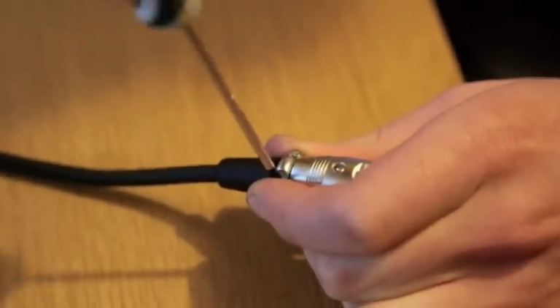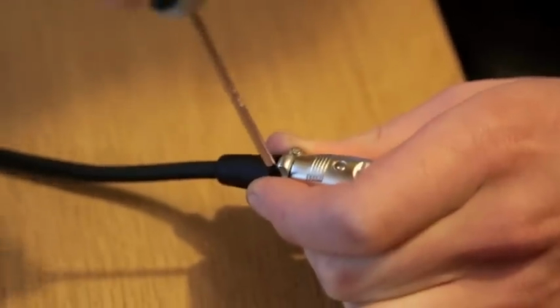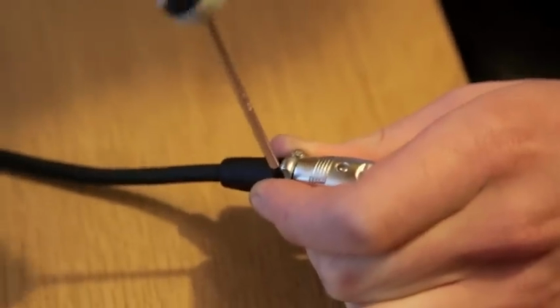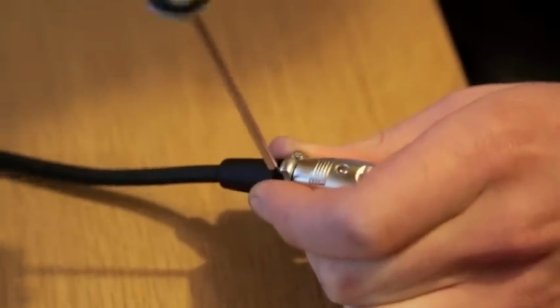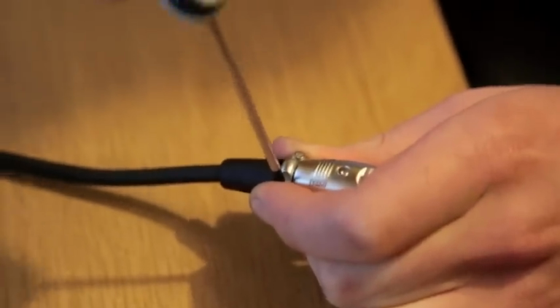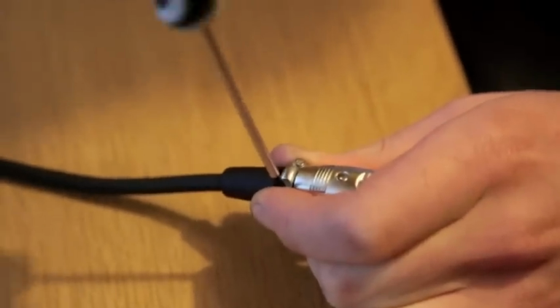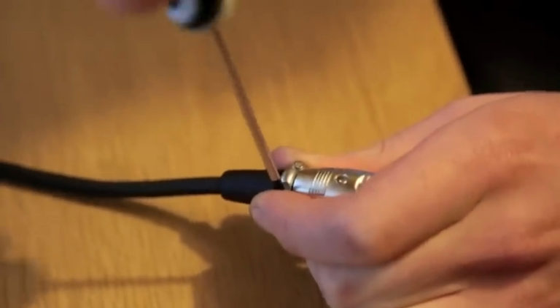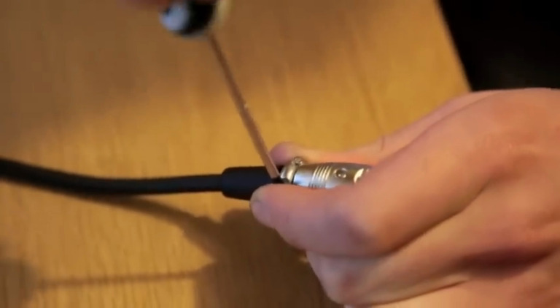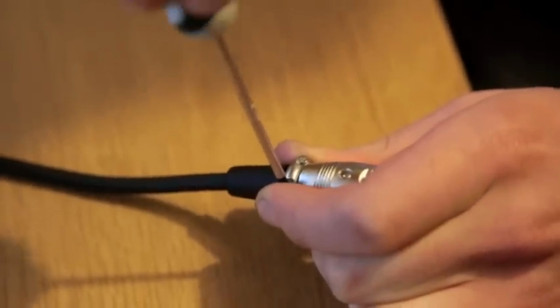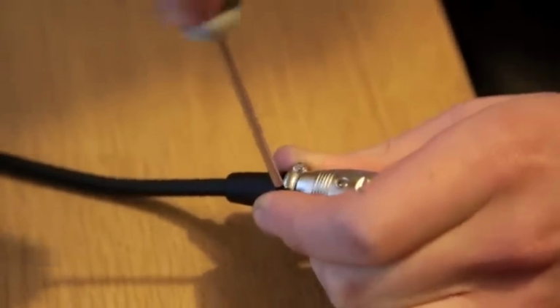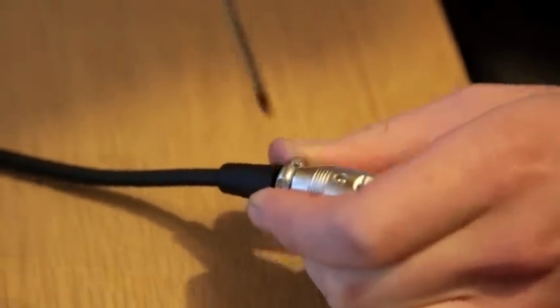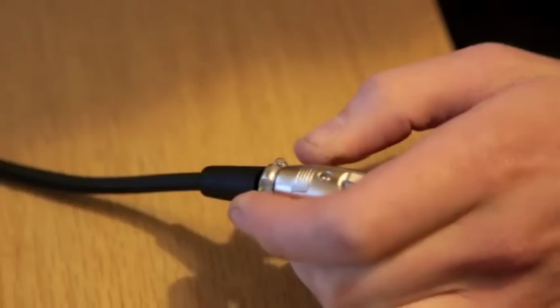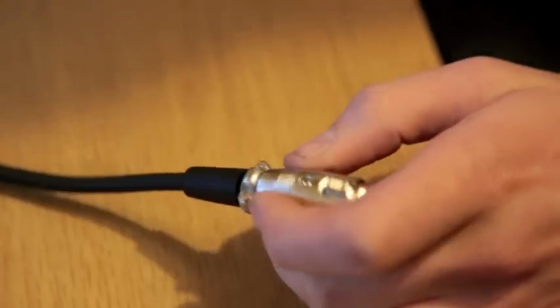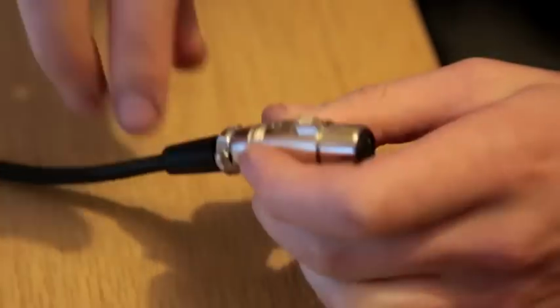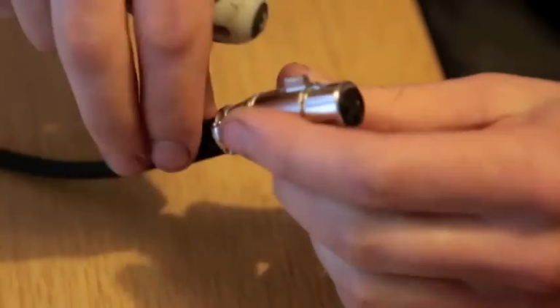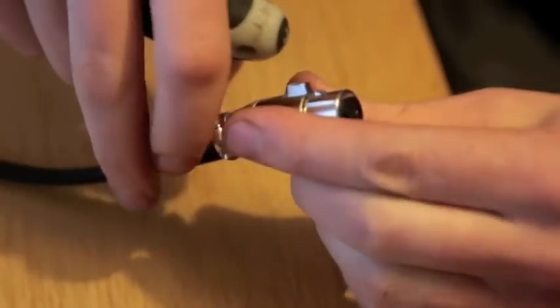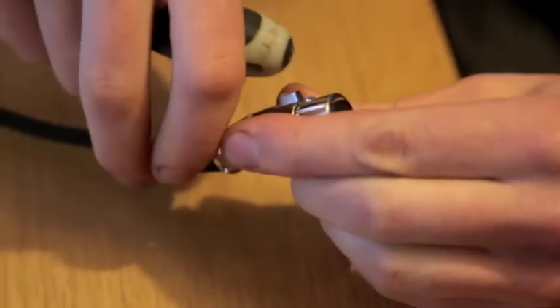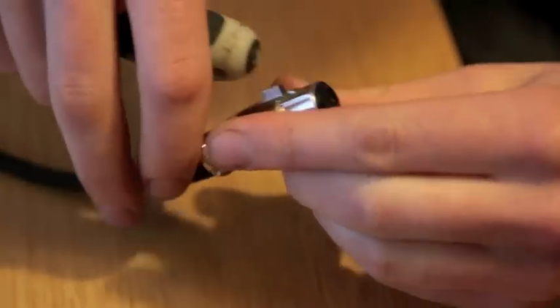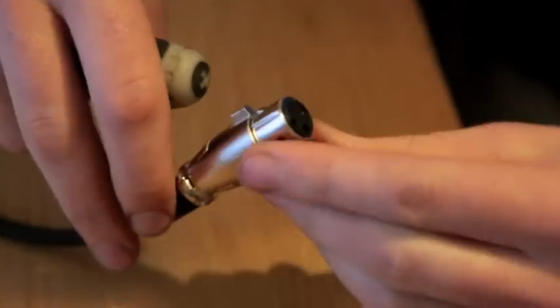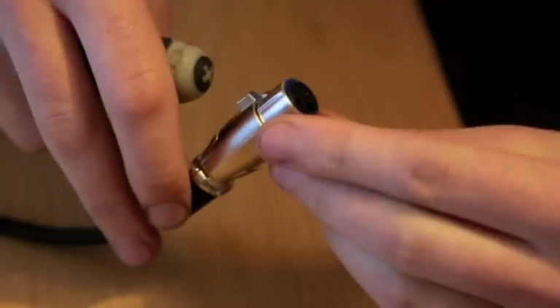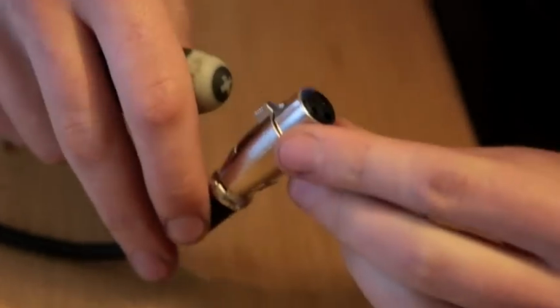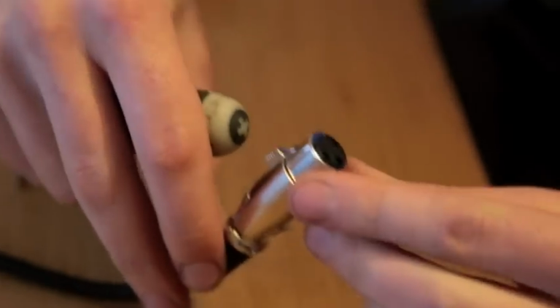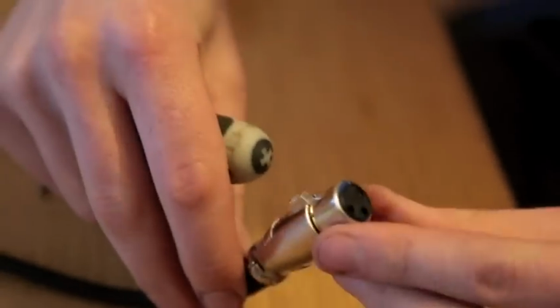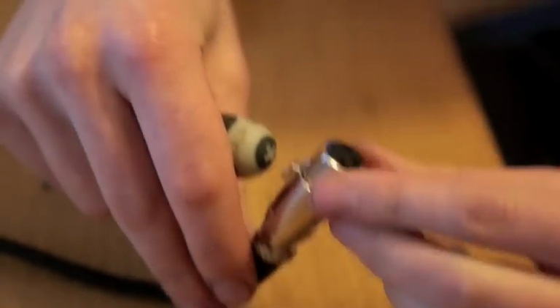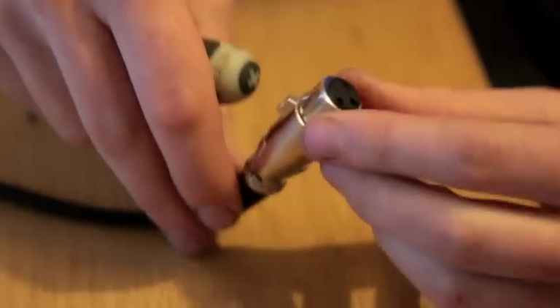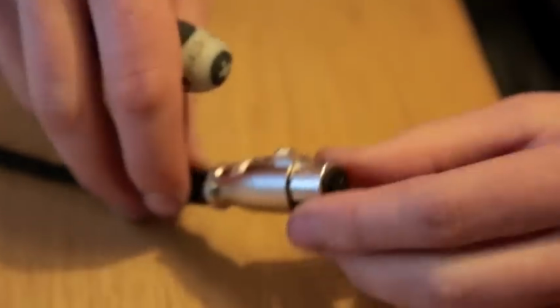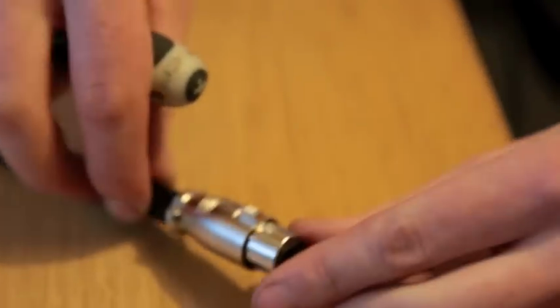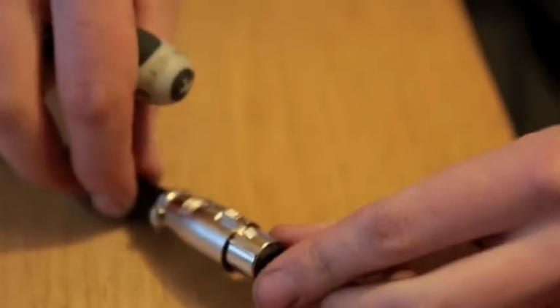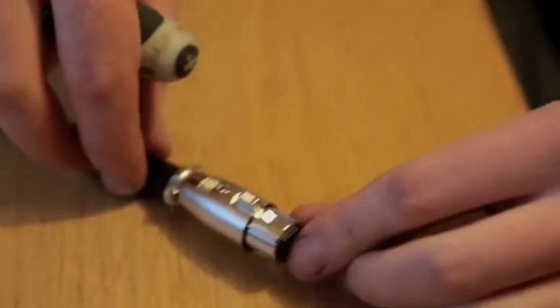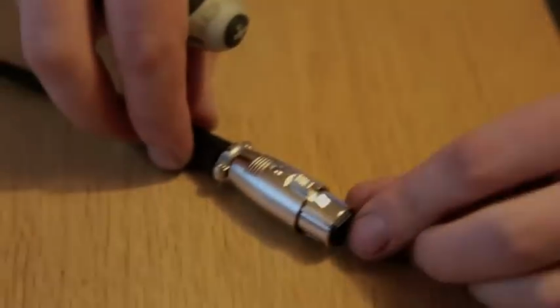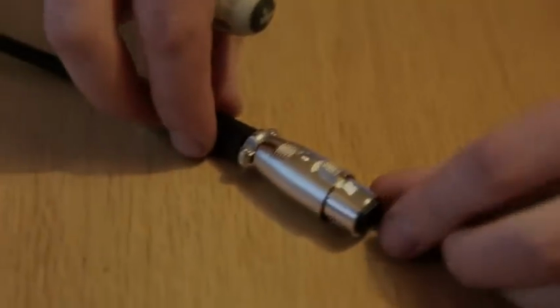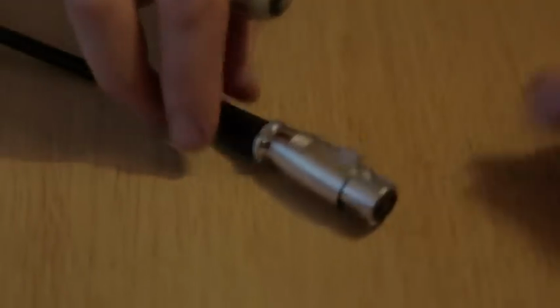So there you go — that's how to wire up an XLR plug. Hope that was helpful. Cheers, bye bye.